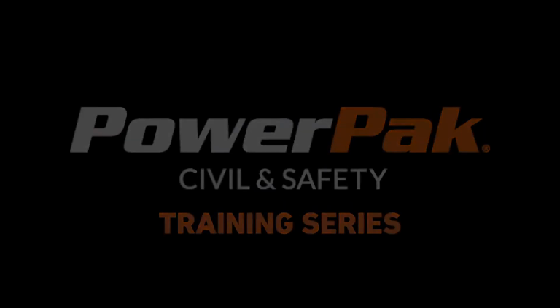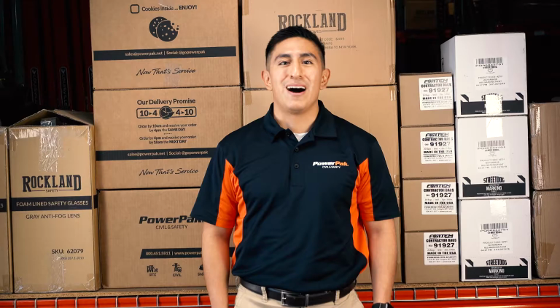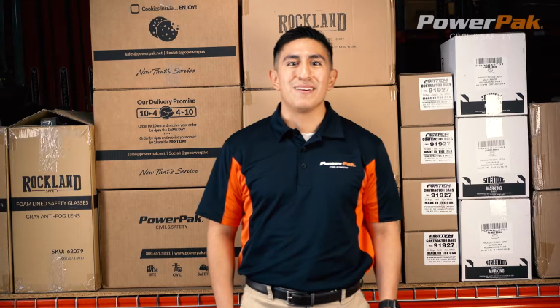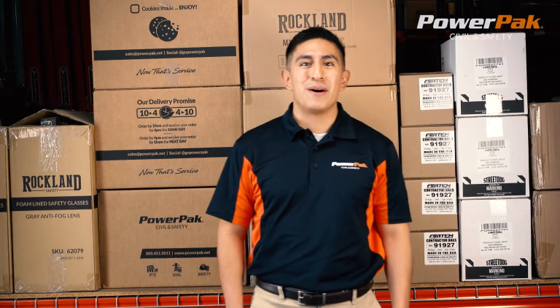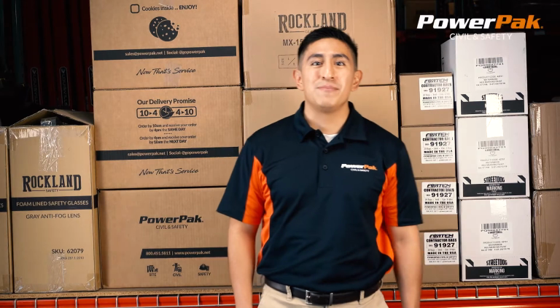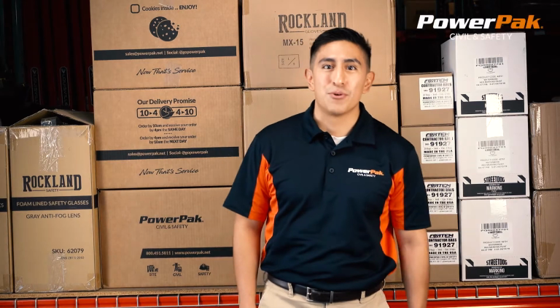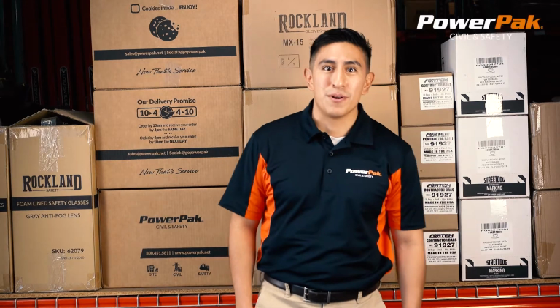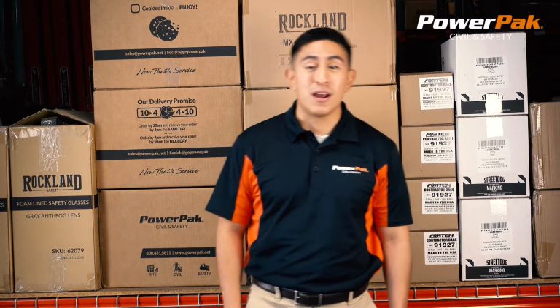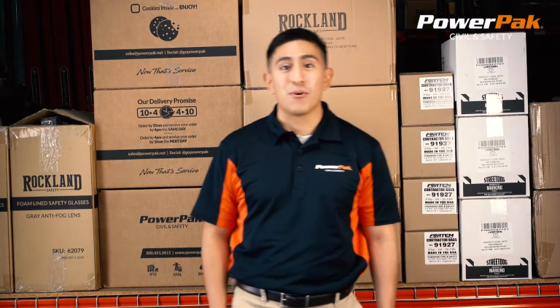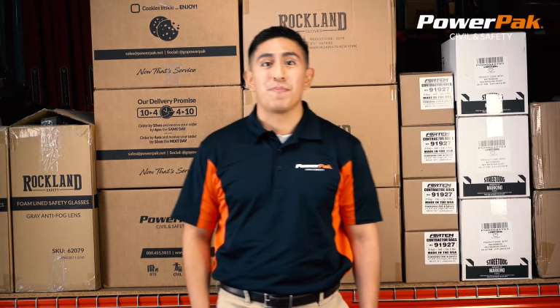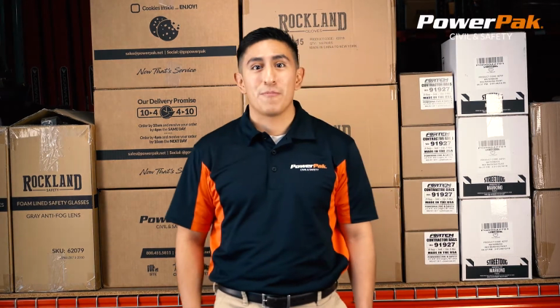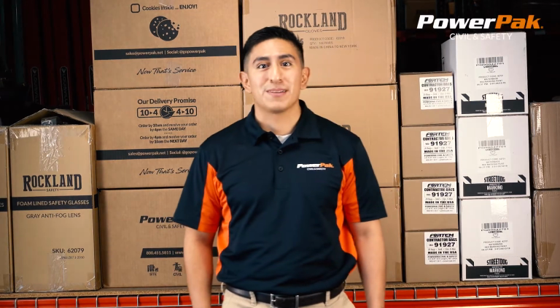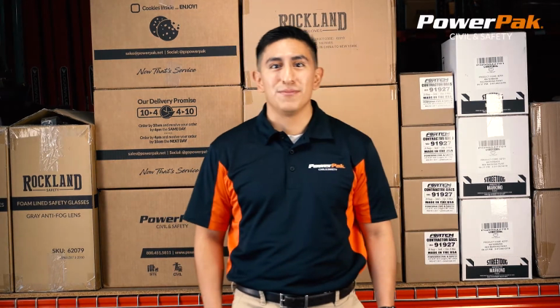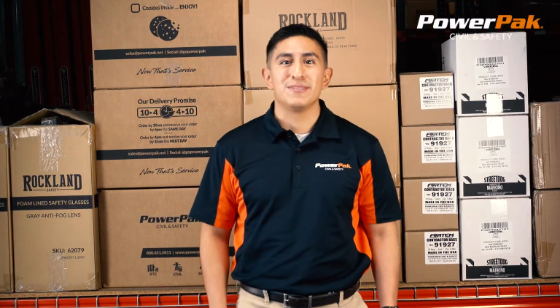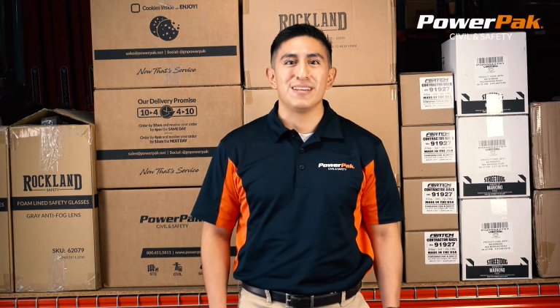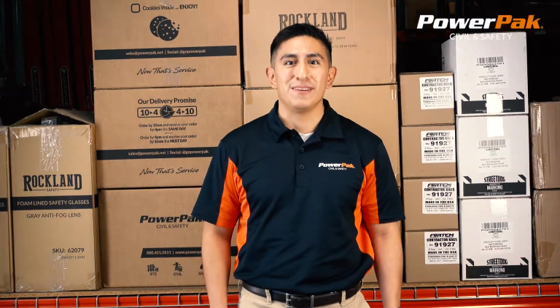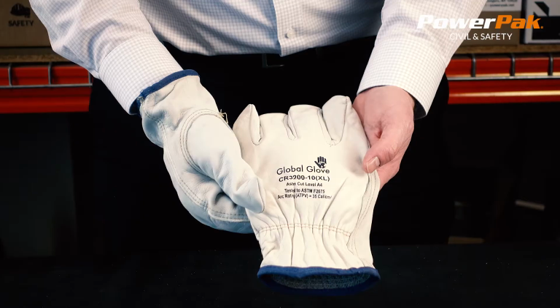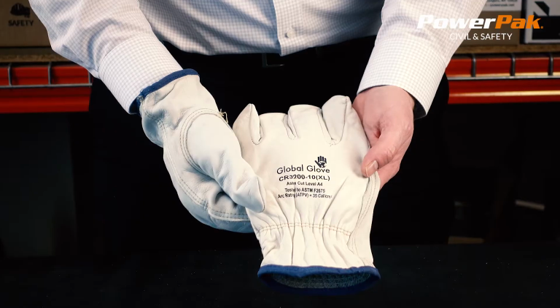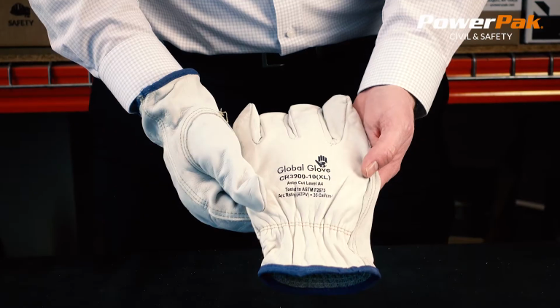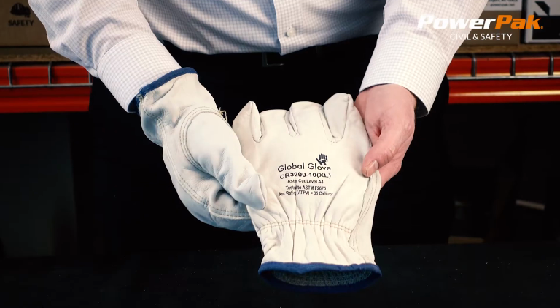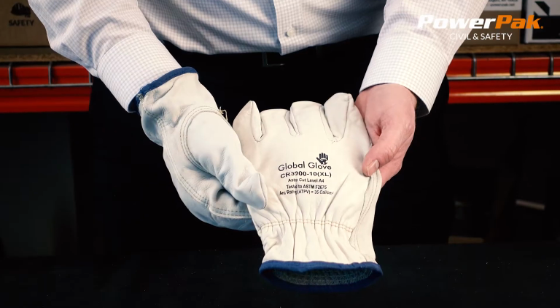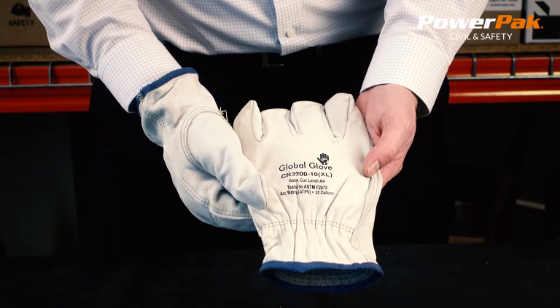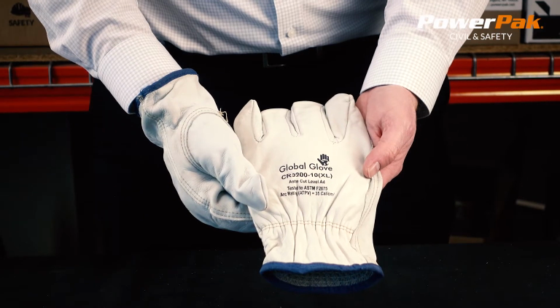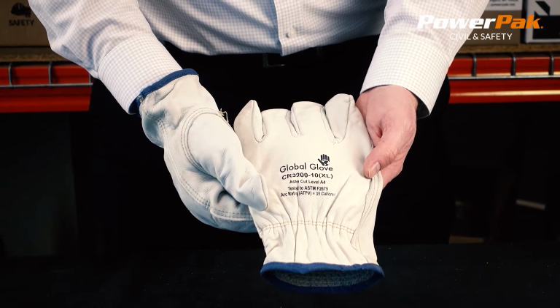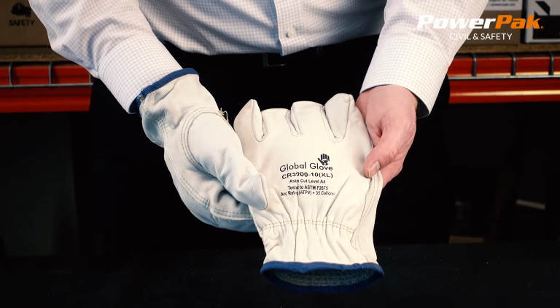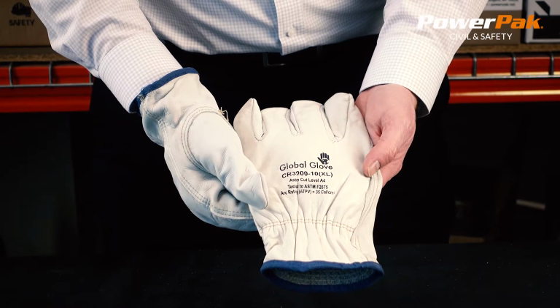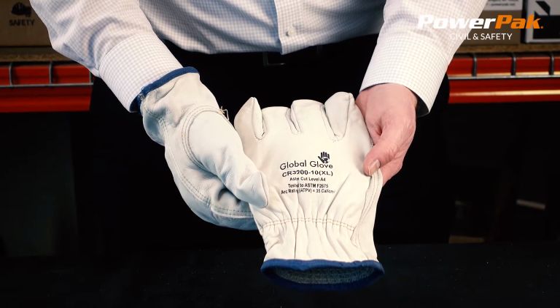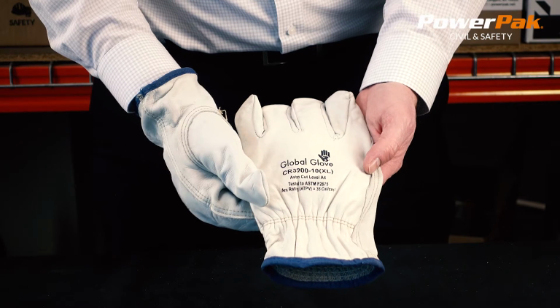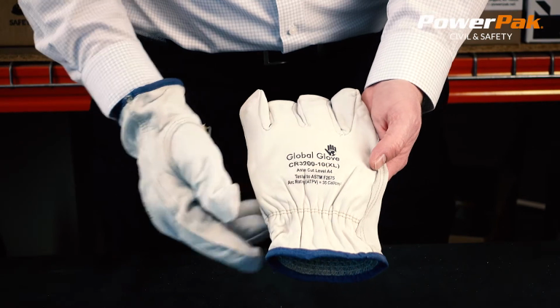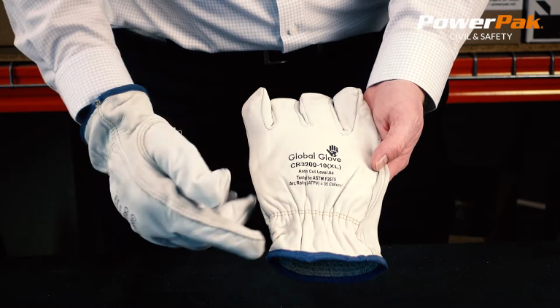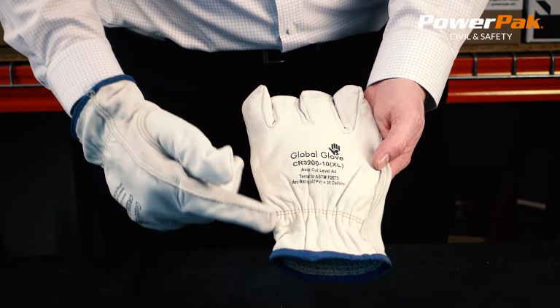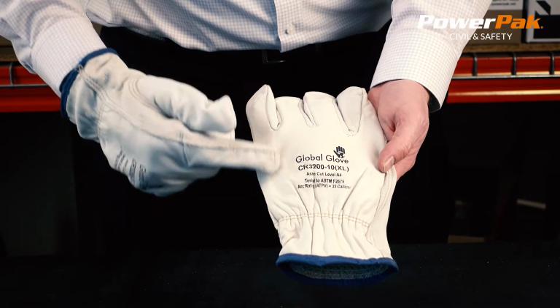Hi, my name is Jordan and I work with PowerFact Civil and Safety. In this video we're going to review our cut resistant driver gloves.